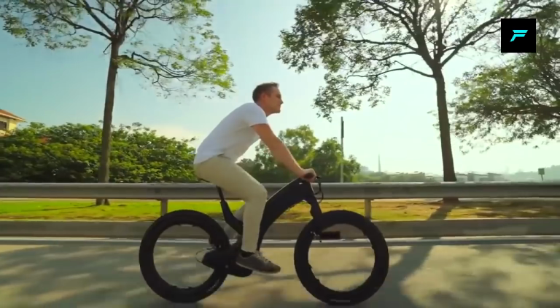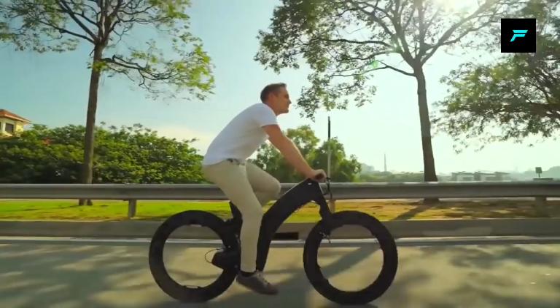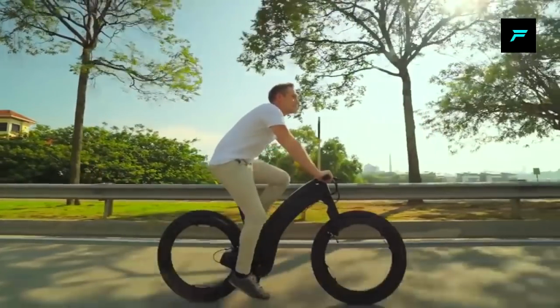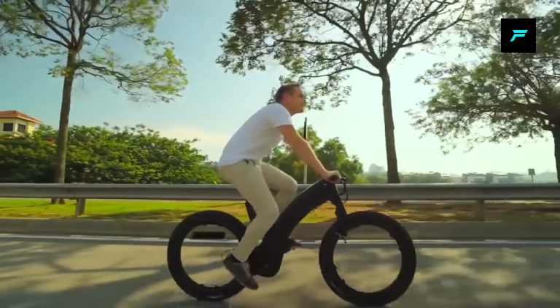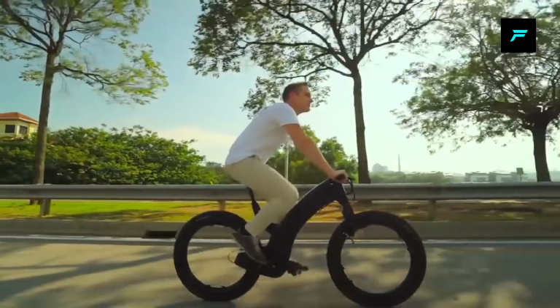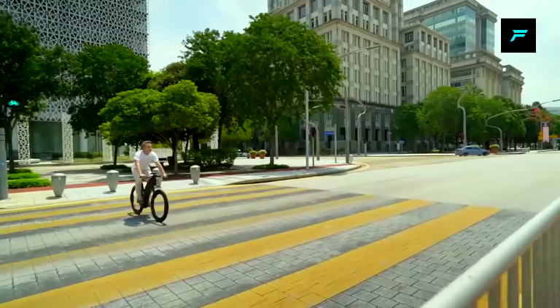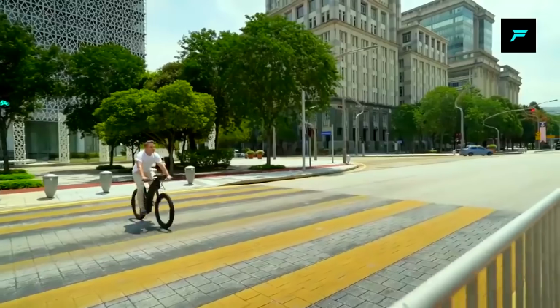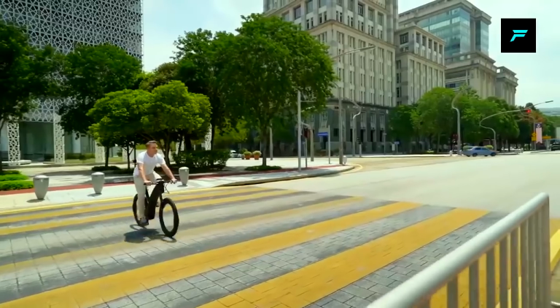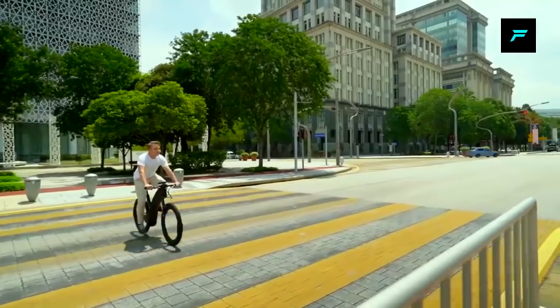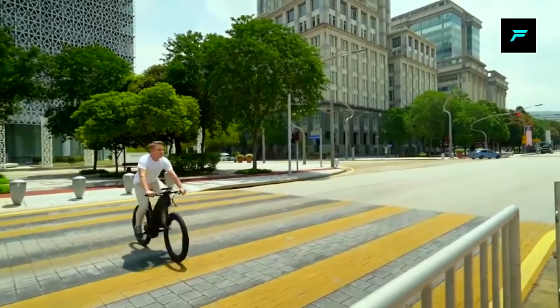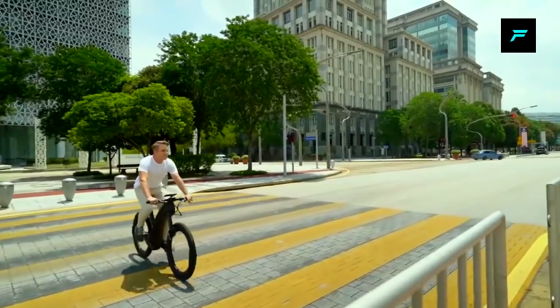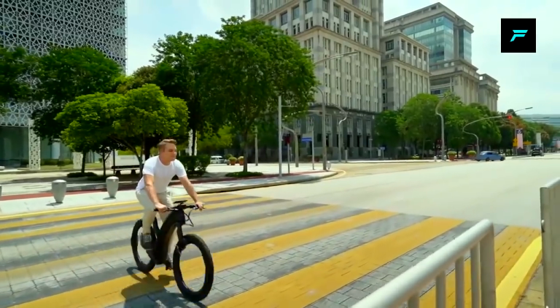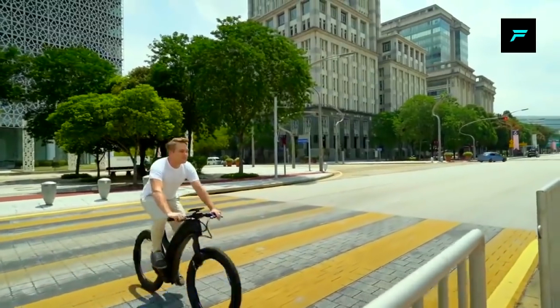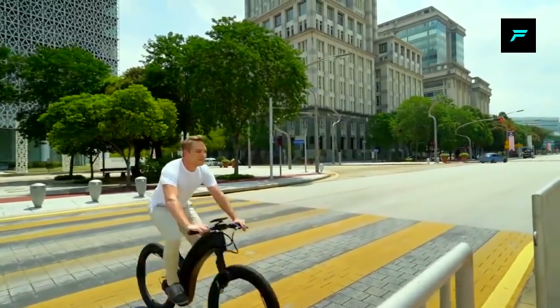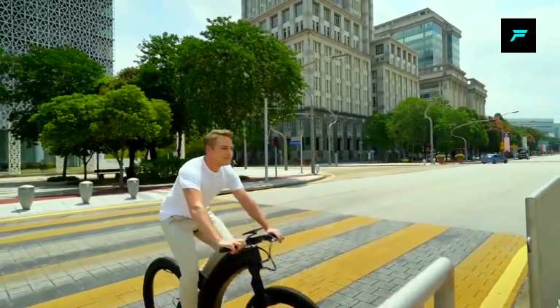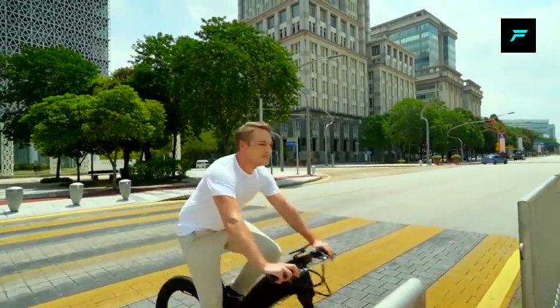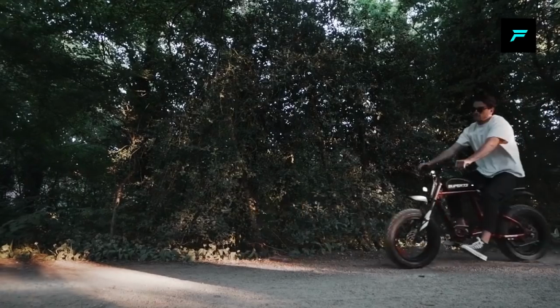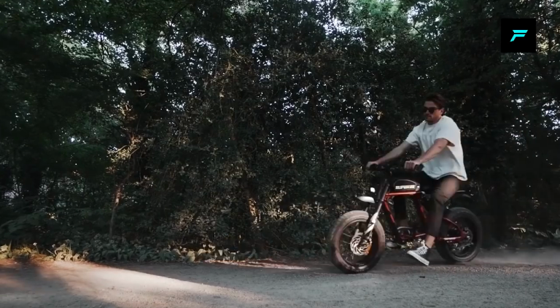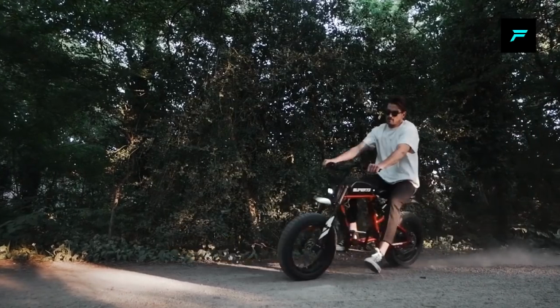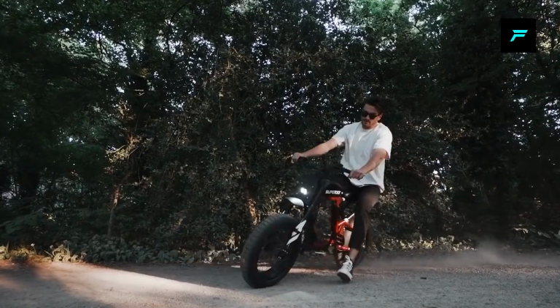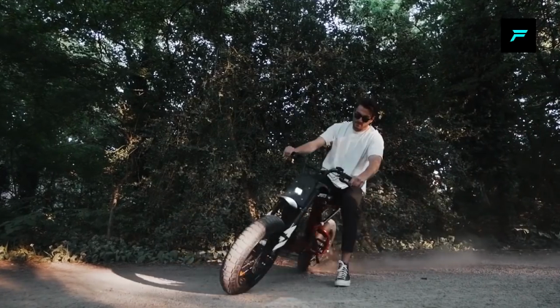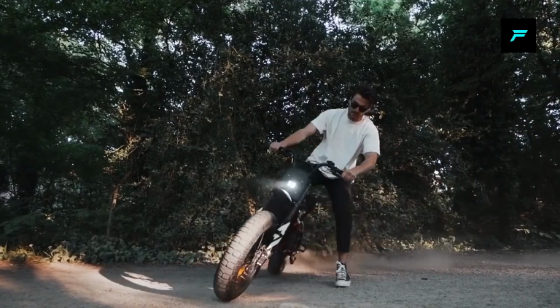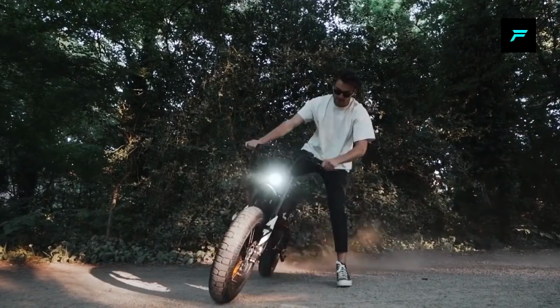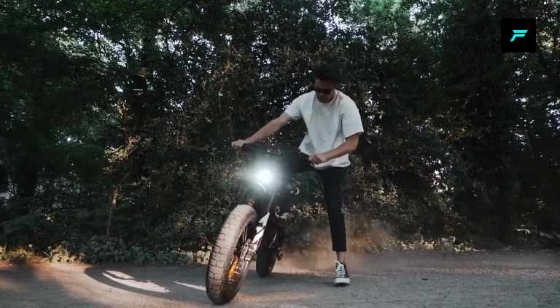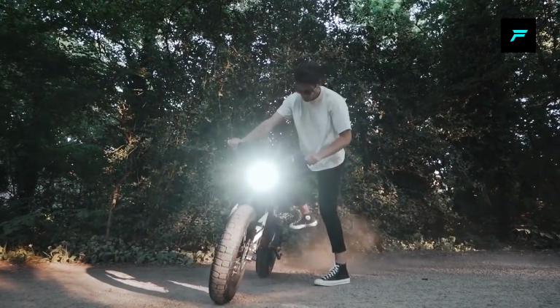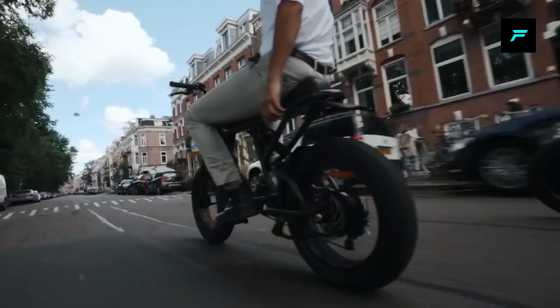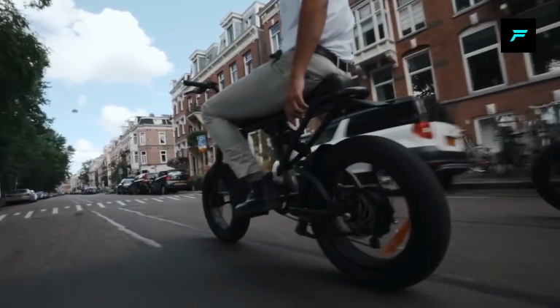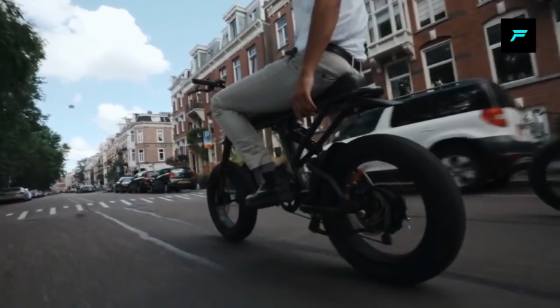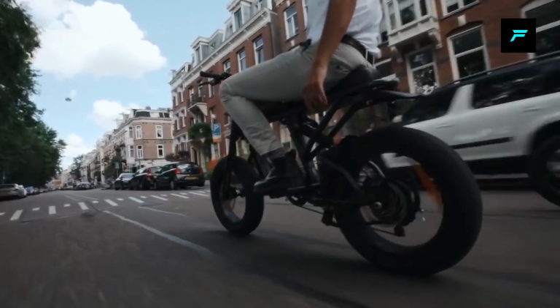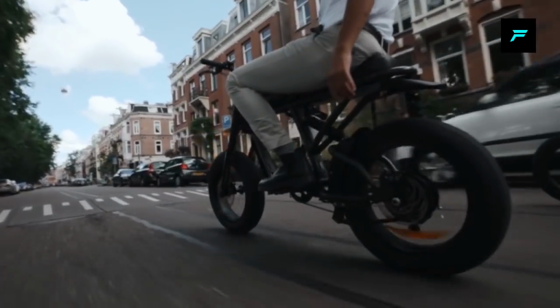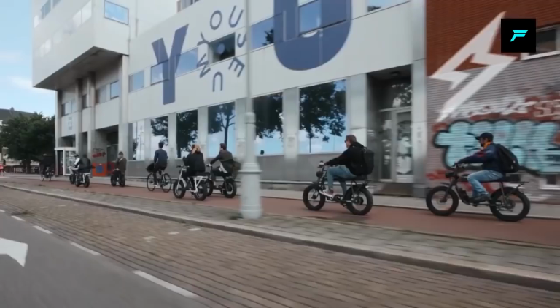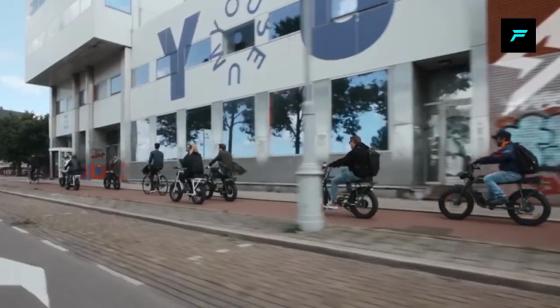Hey, what's up guys? I'm going to get you a little bit more interested in electric bicycles.